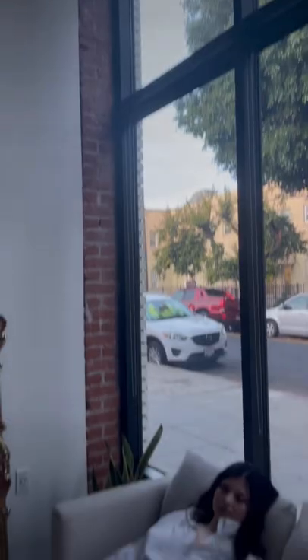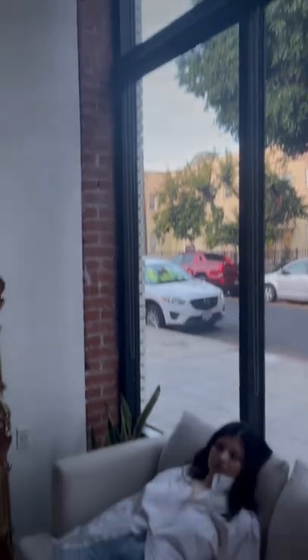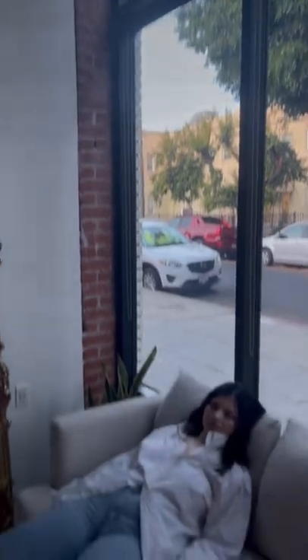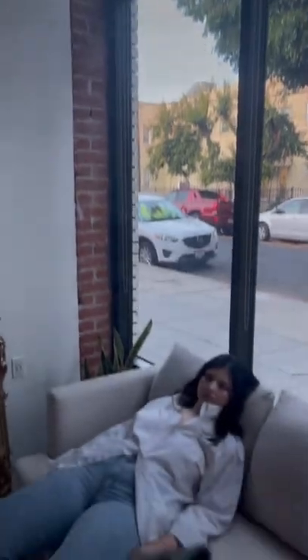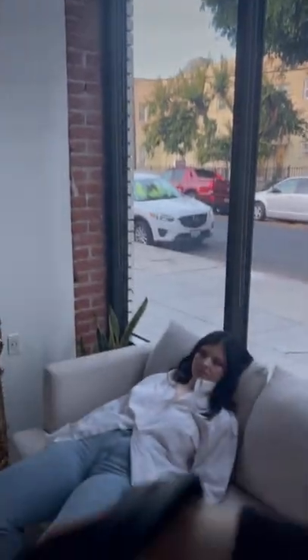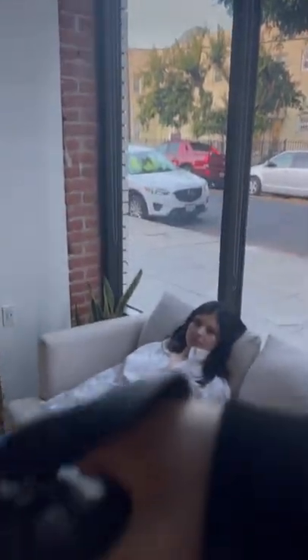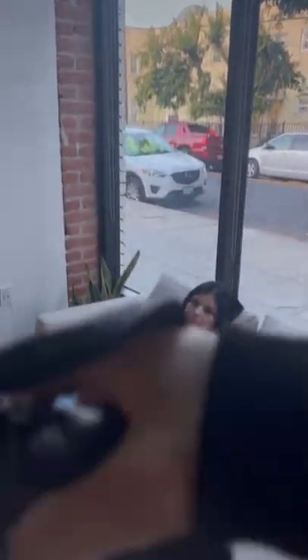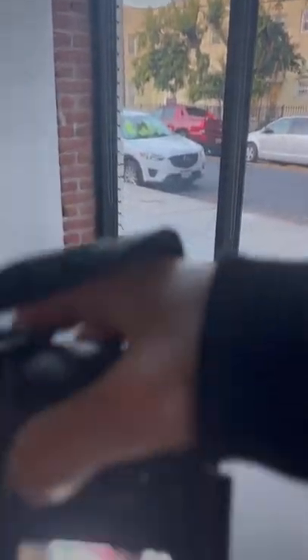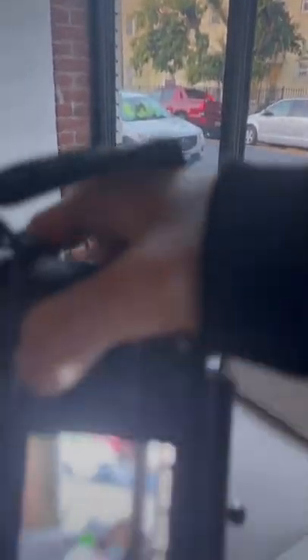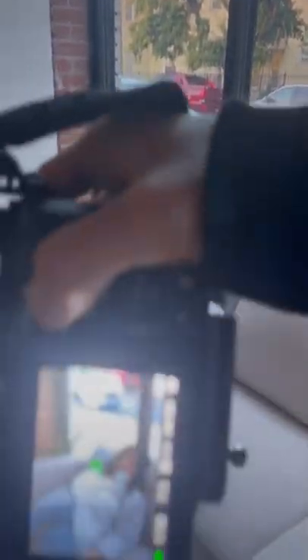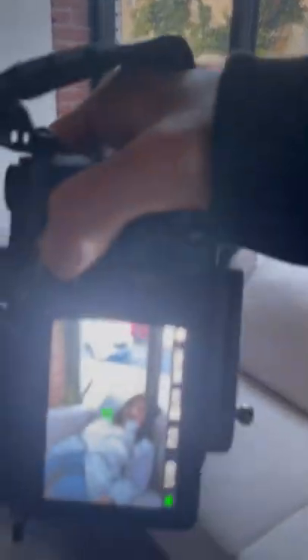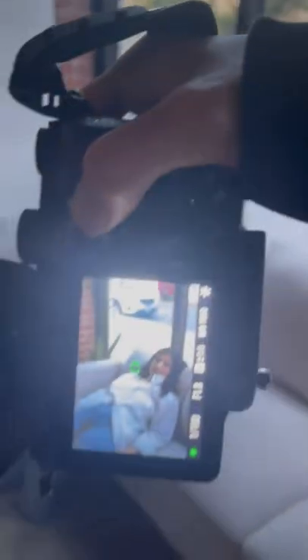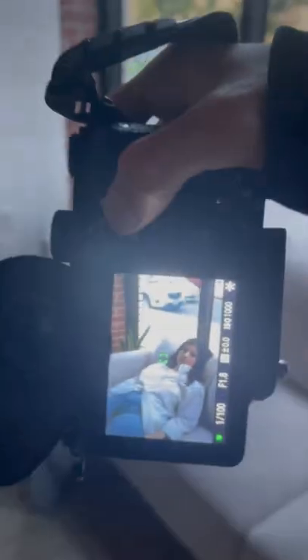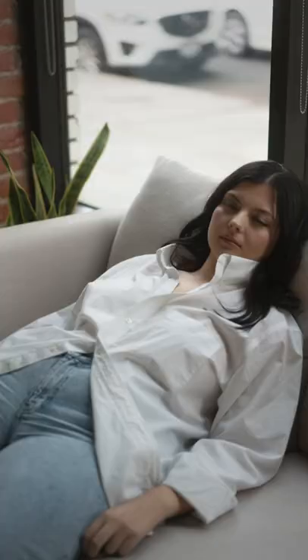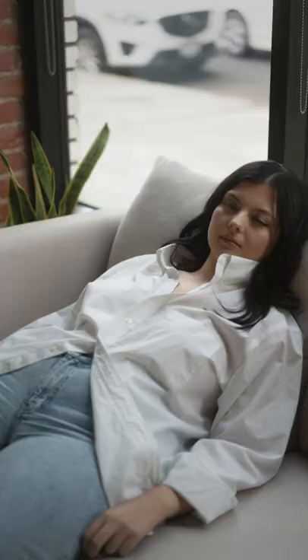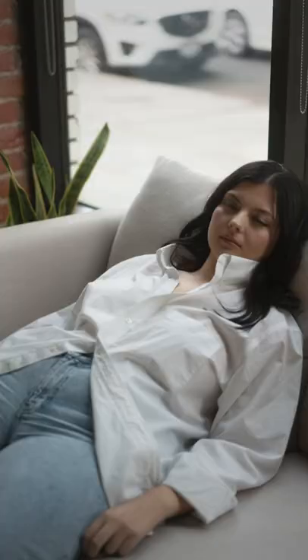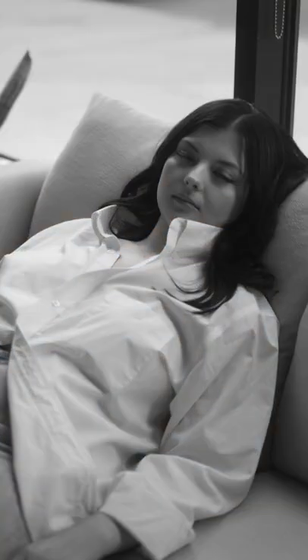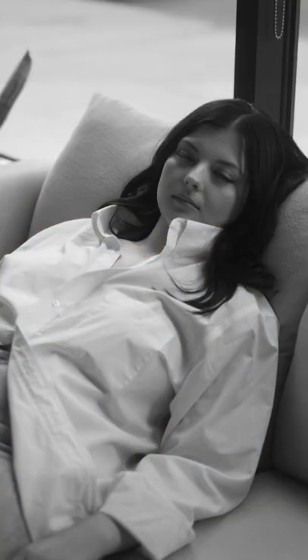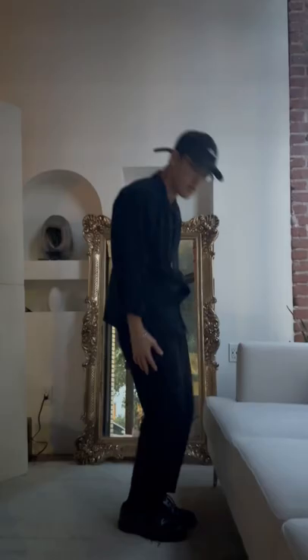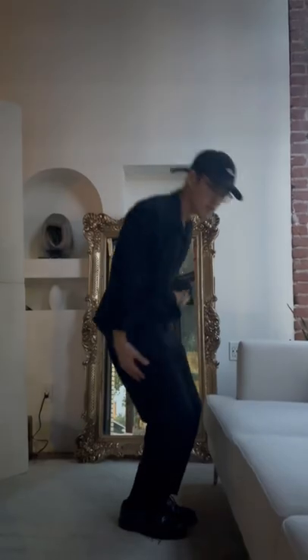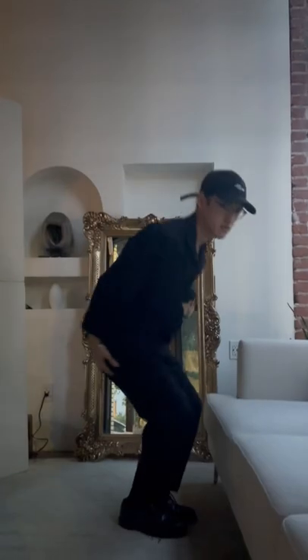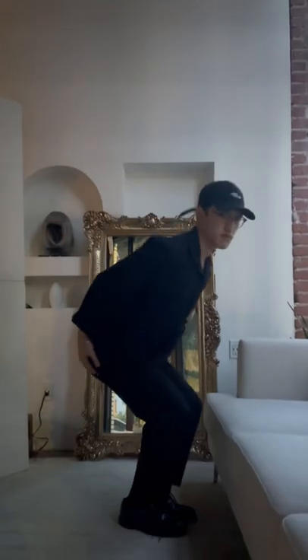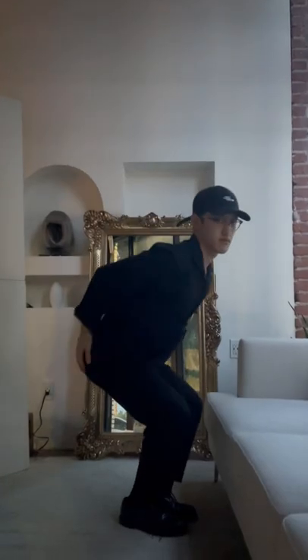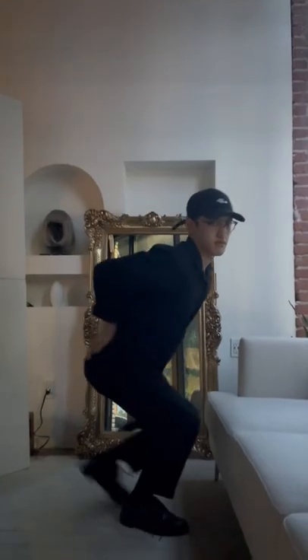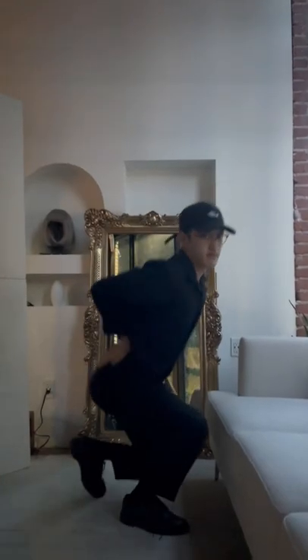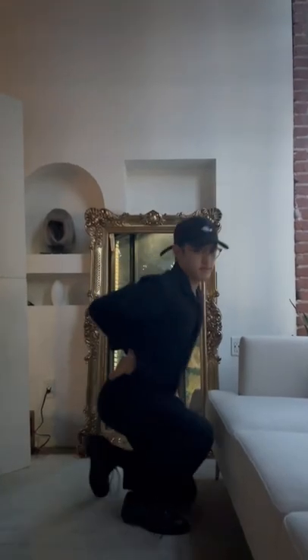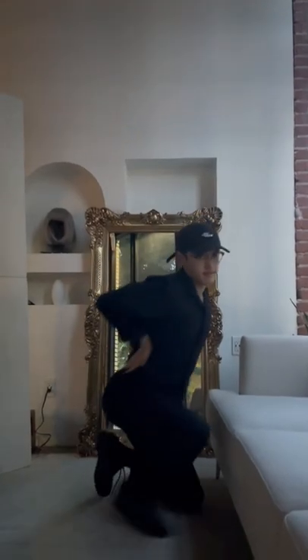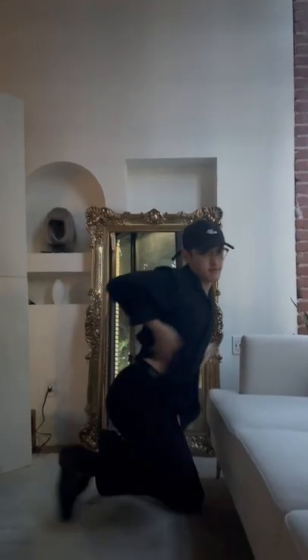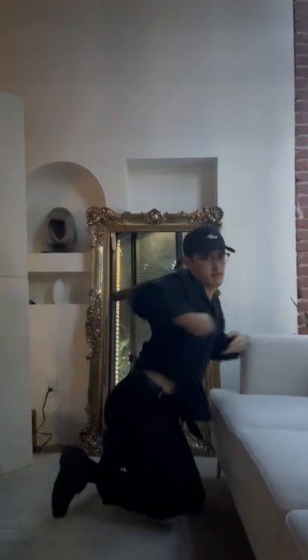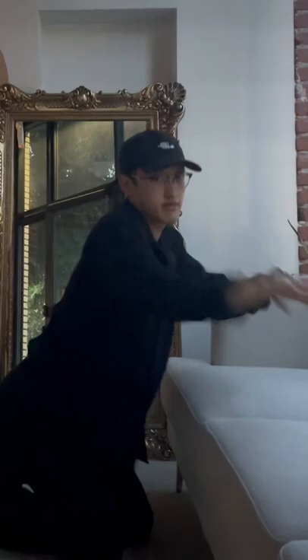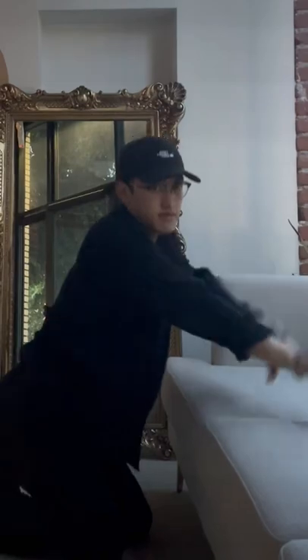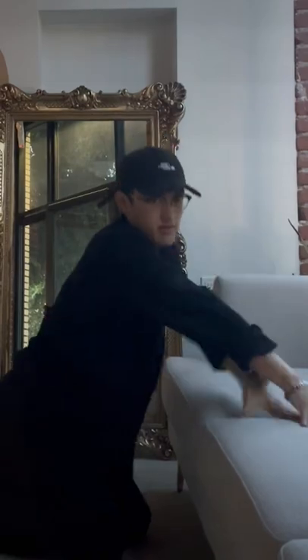Are your couch photos coming out like this? Well, here are three poses to do on a couch that look absolutely scrumptious.